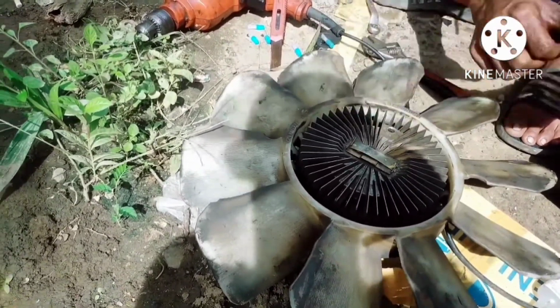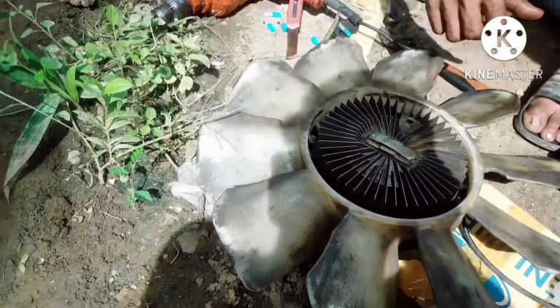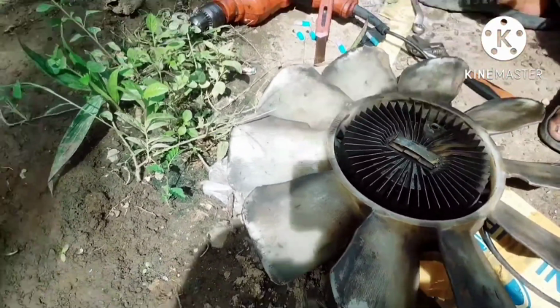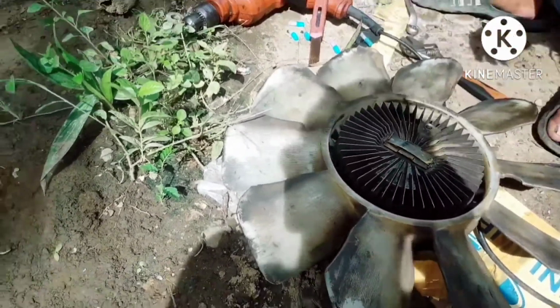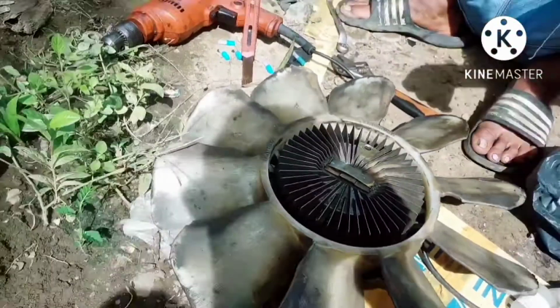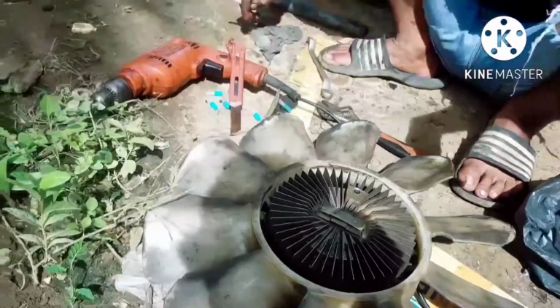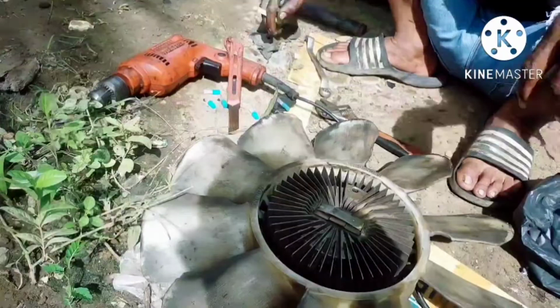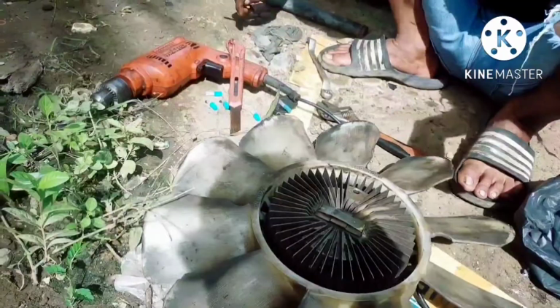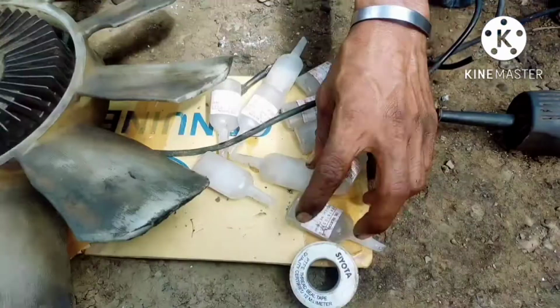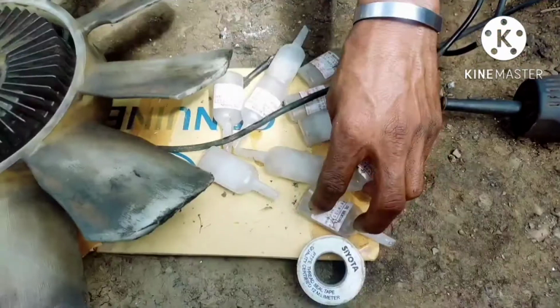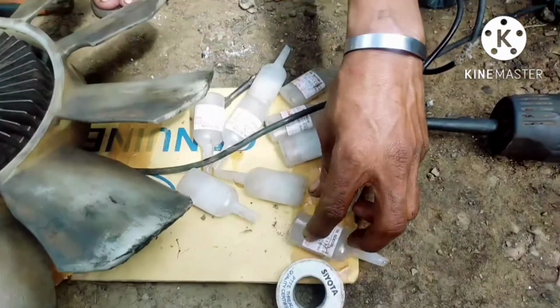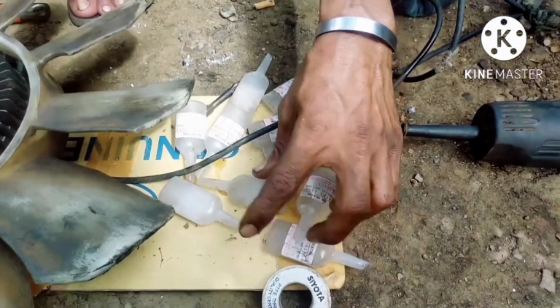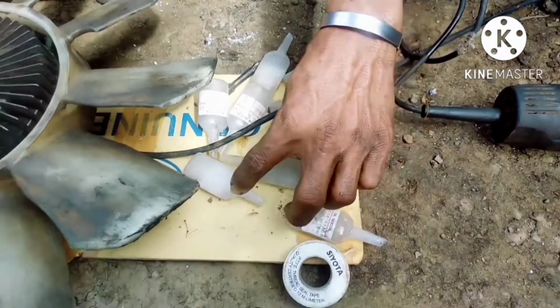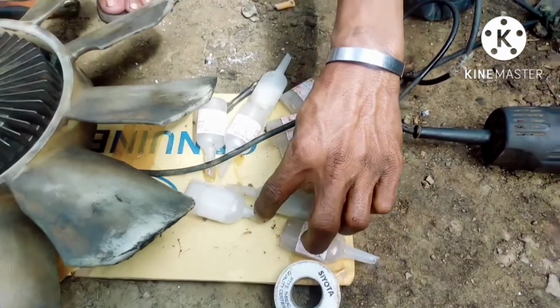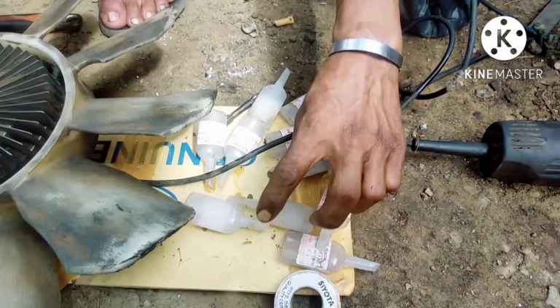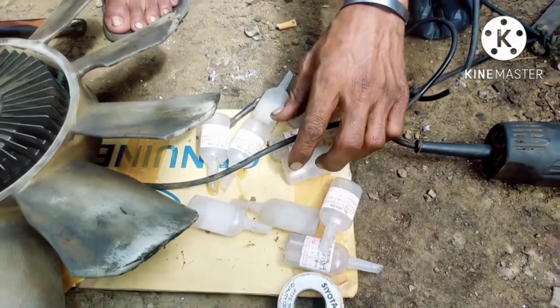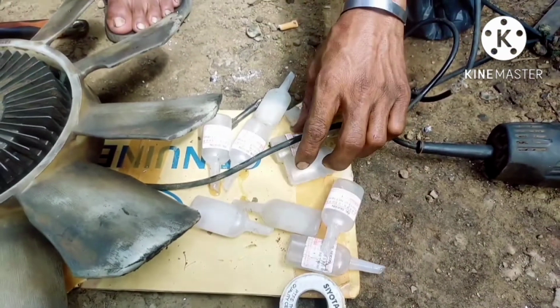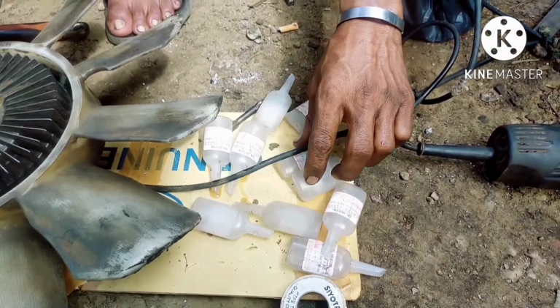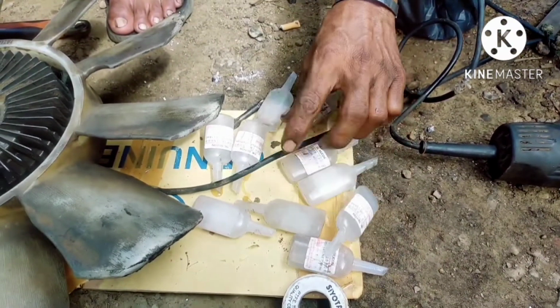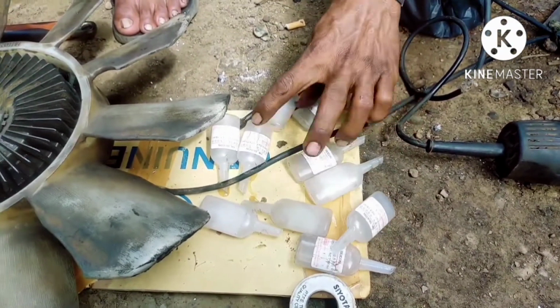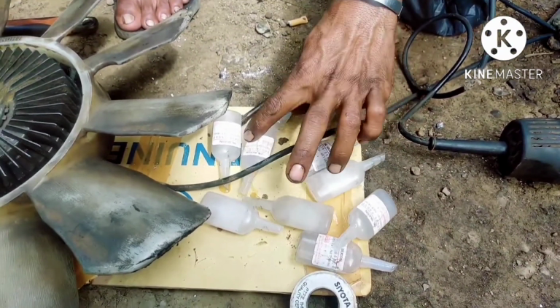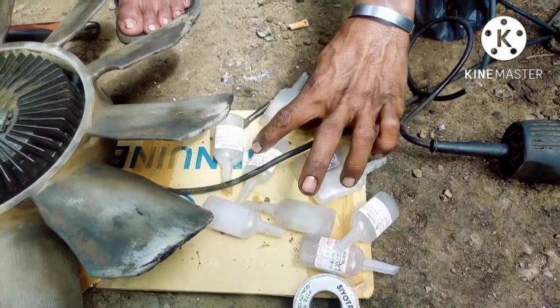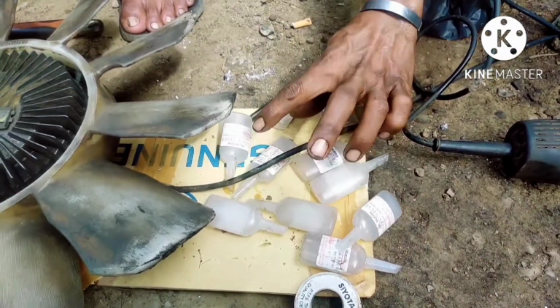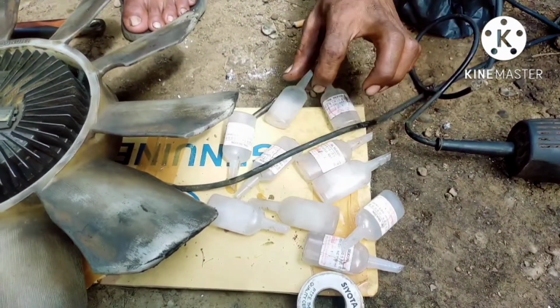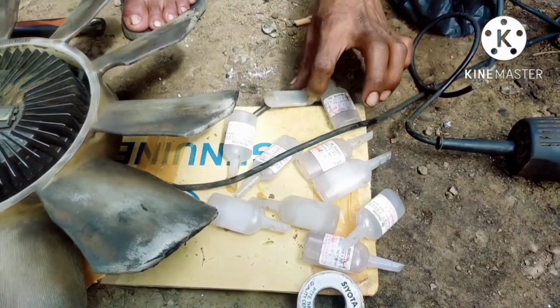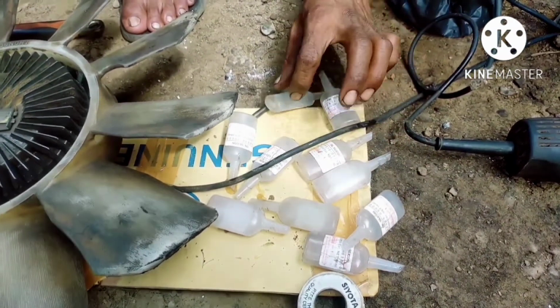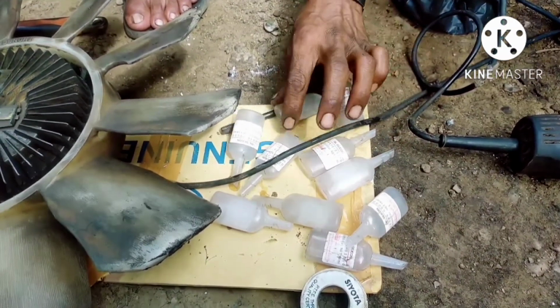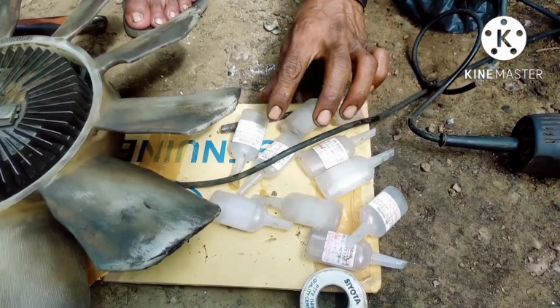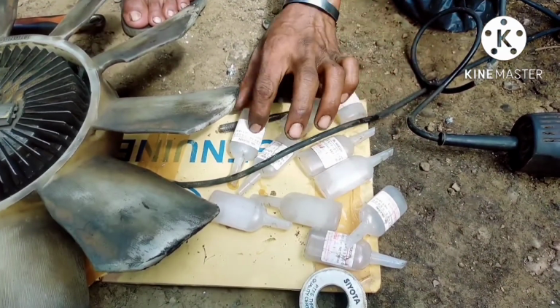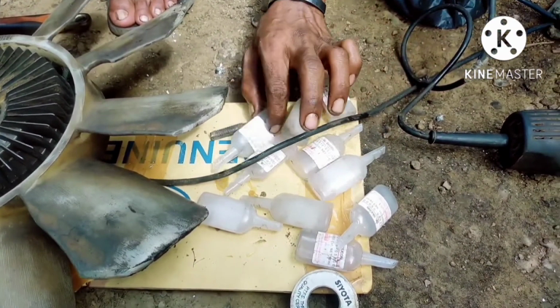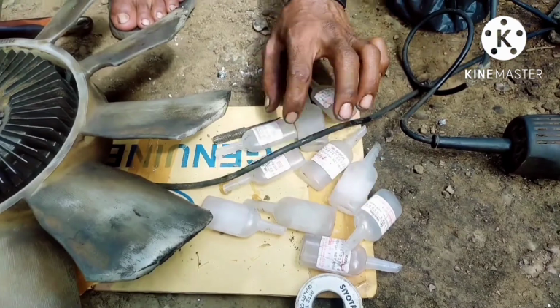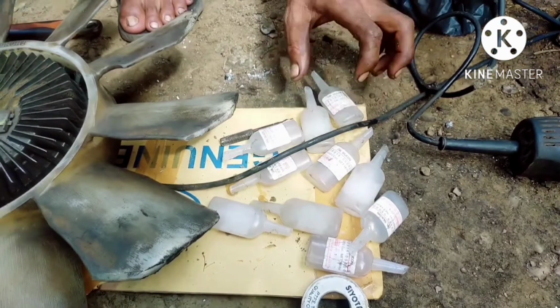Oh yeah, boss, the silicone is quite a lot — also the bottle that we inserted earlier.